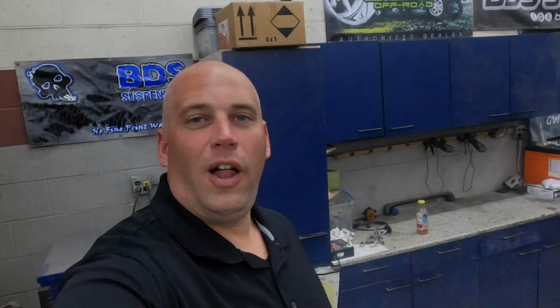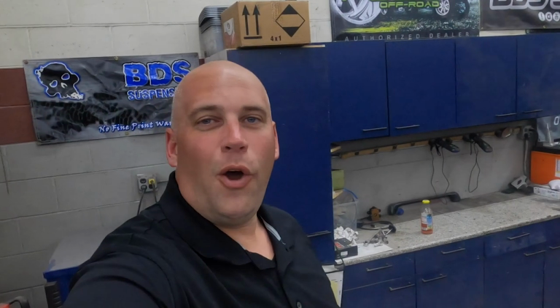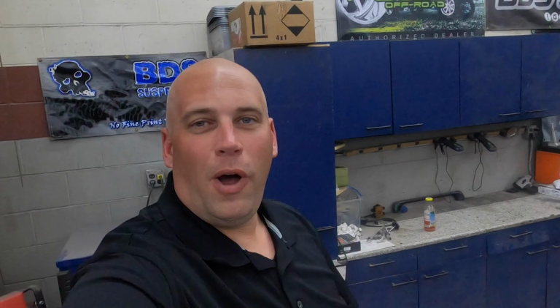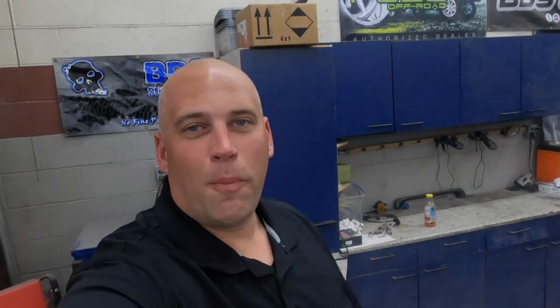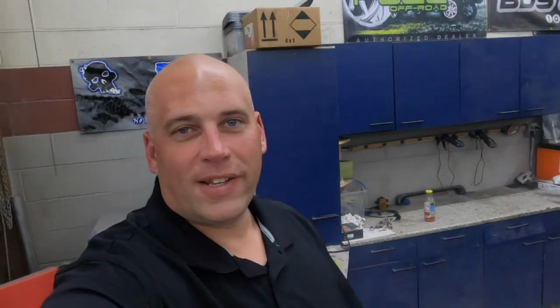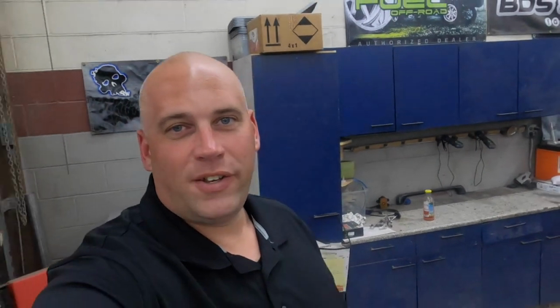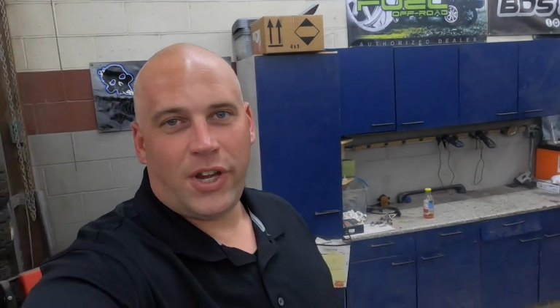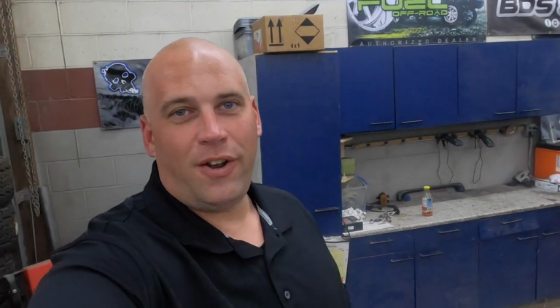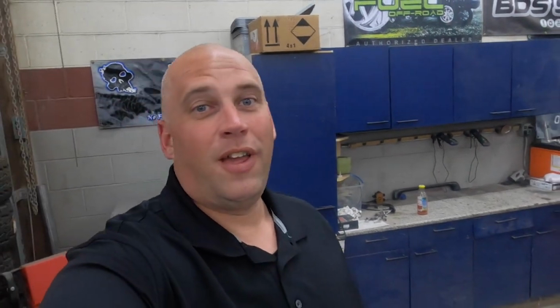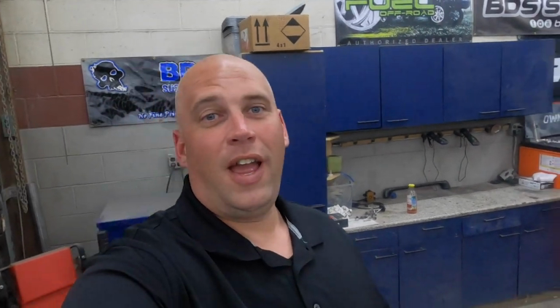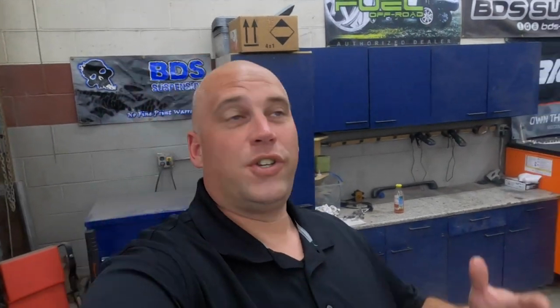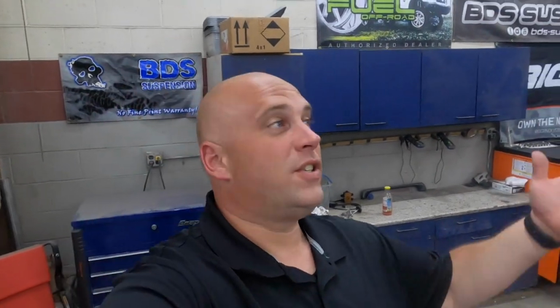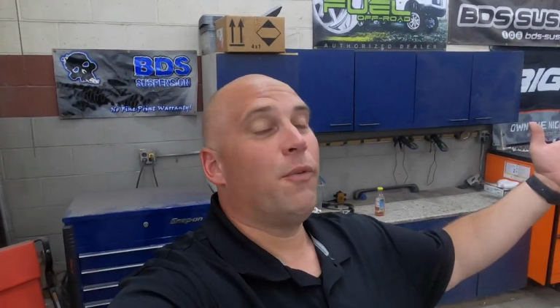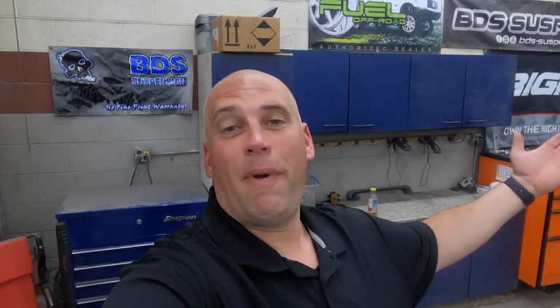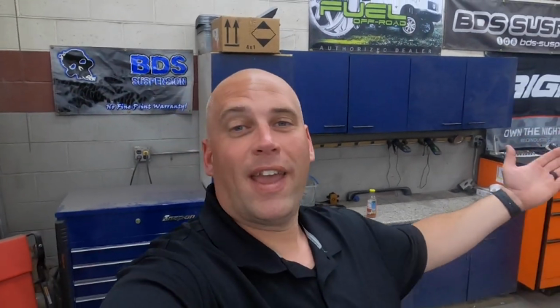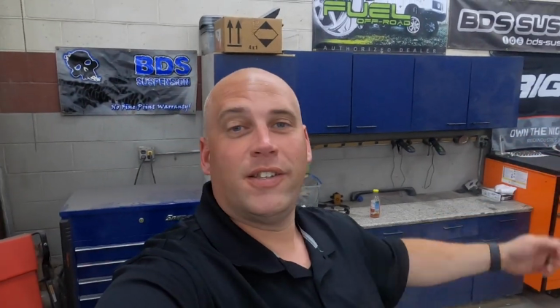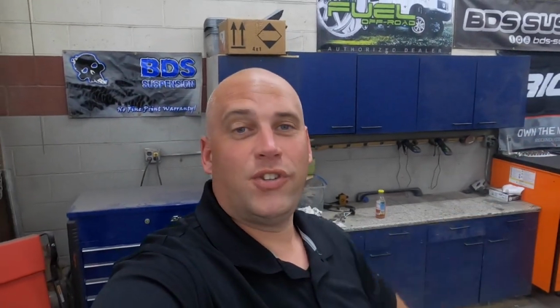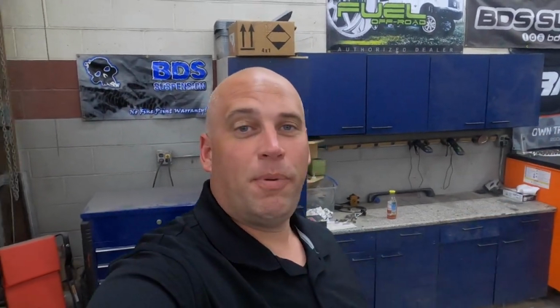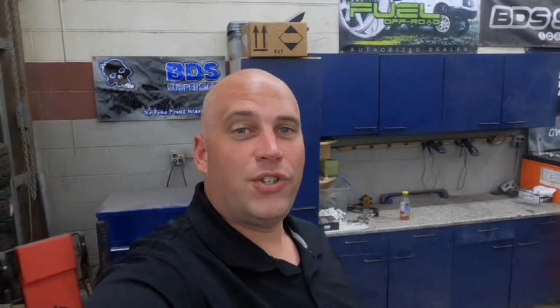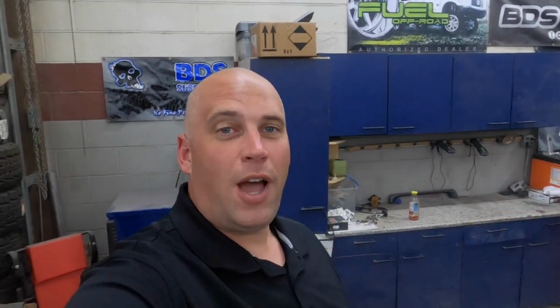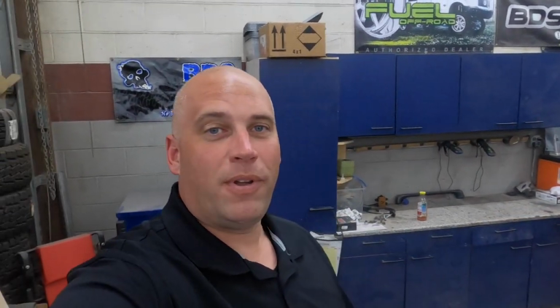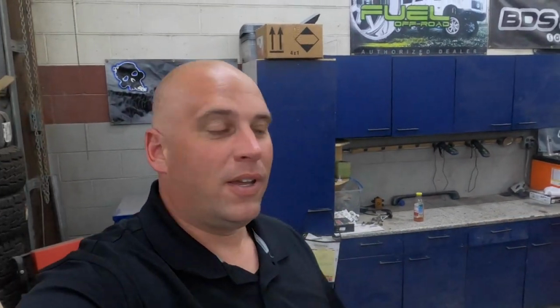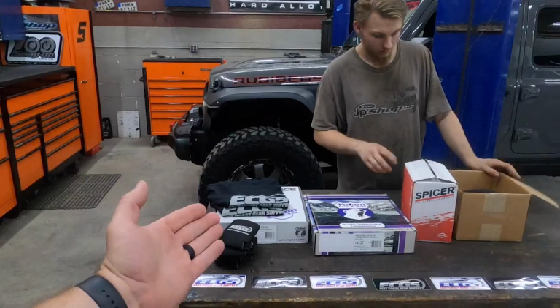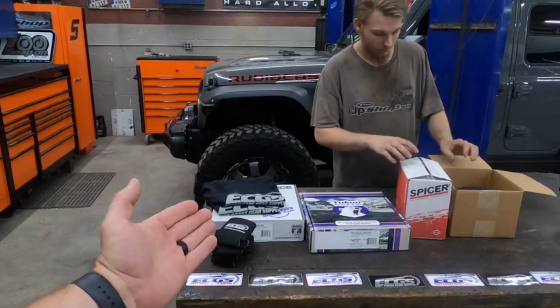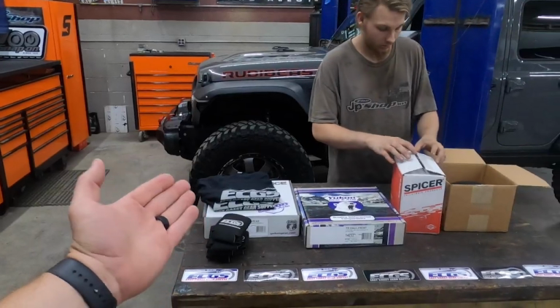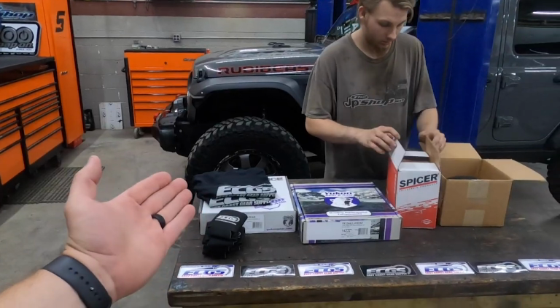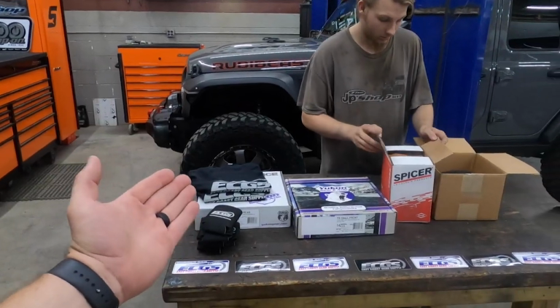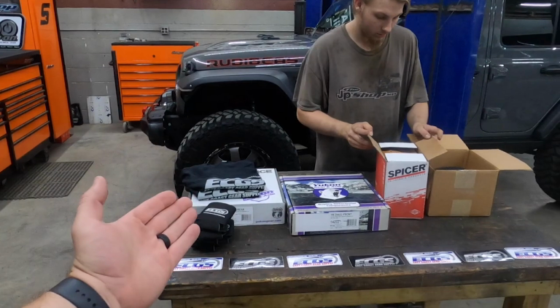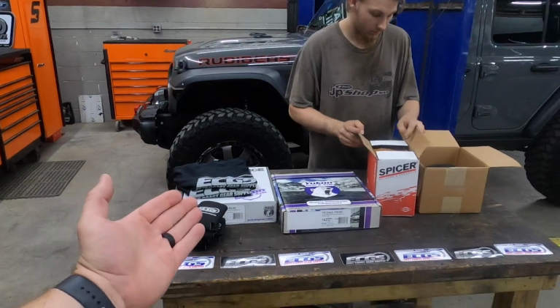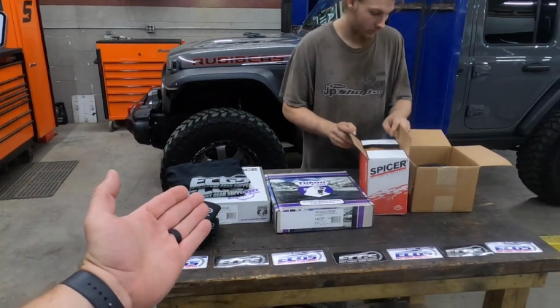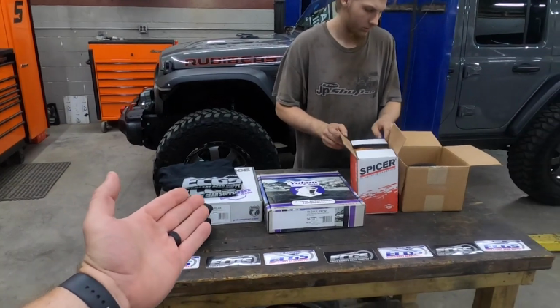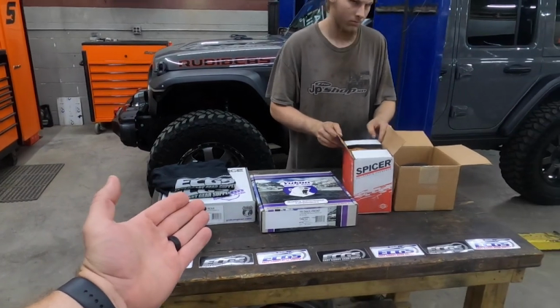Hello and welcome back to the channel. As you can see, we're back out at the JP shop and we got another install that we're doing today.